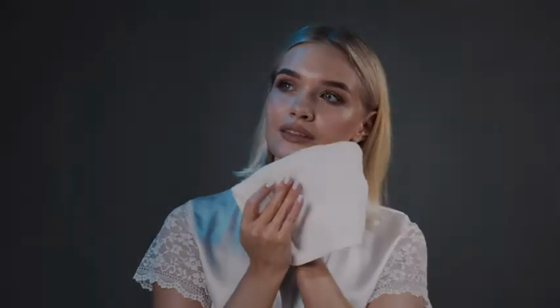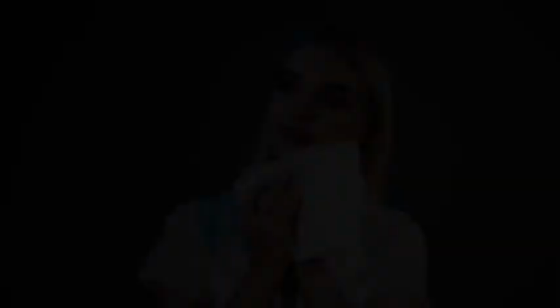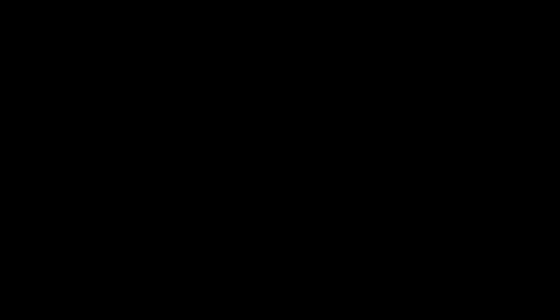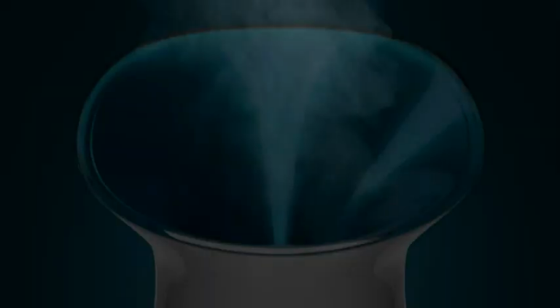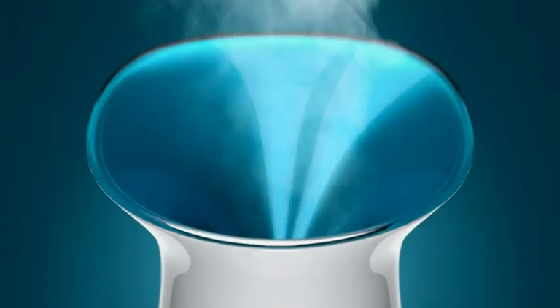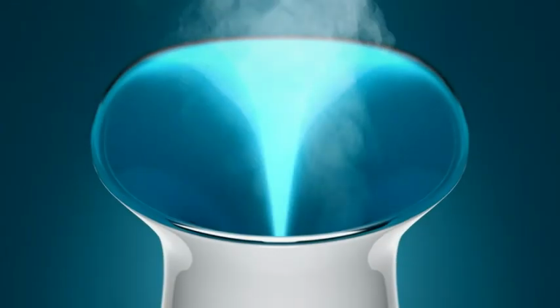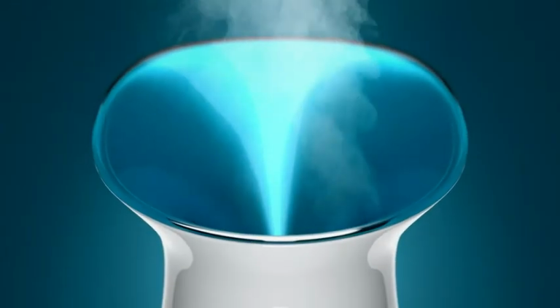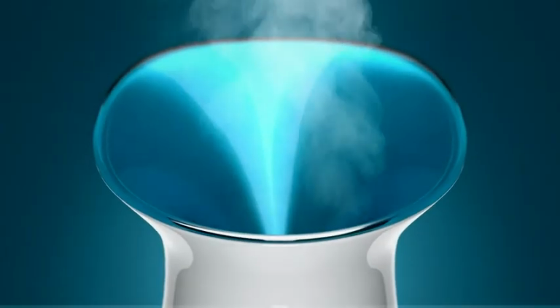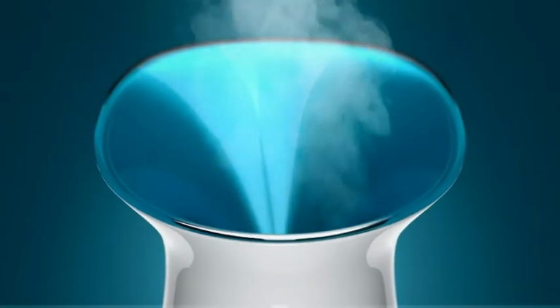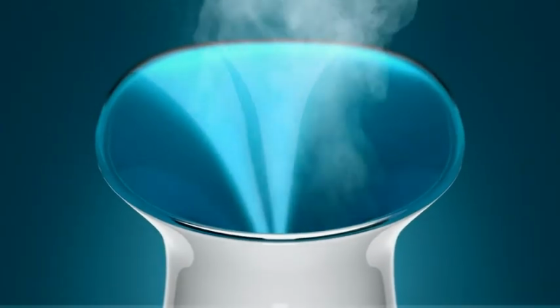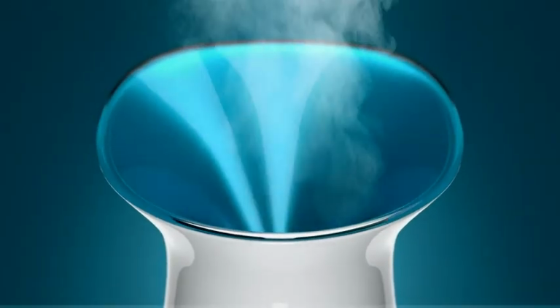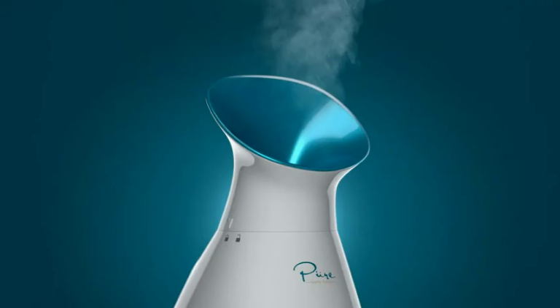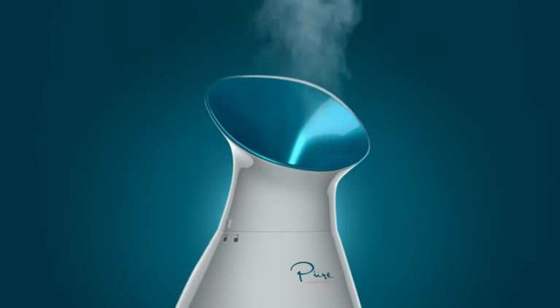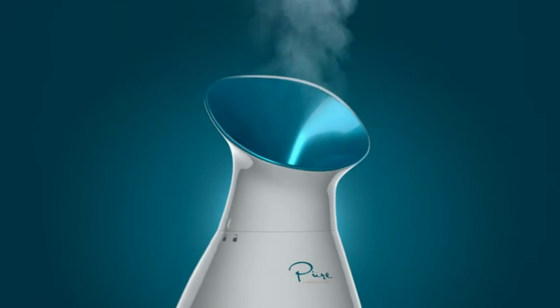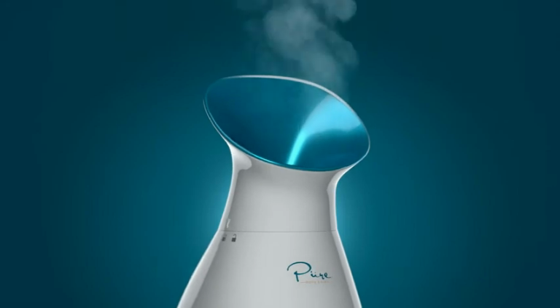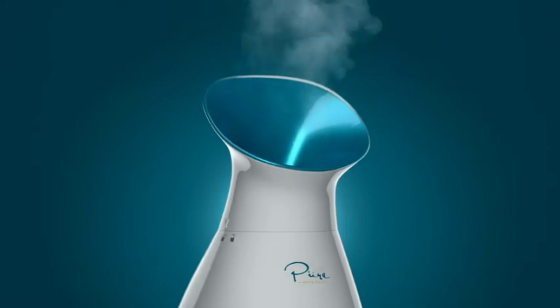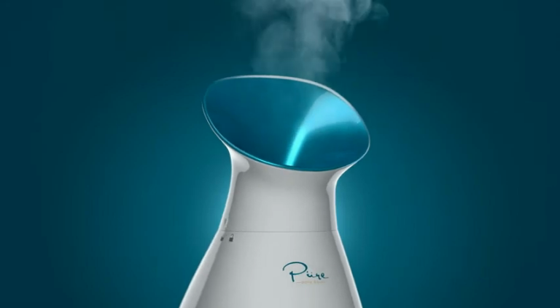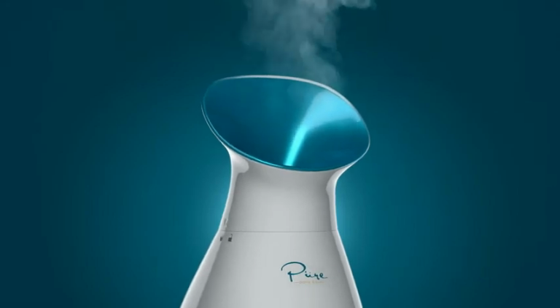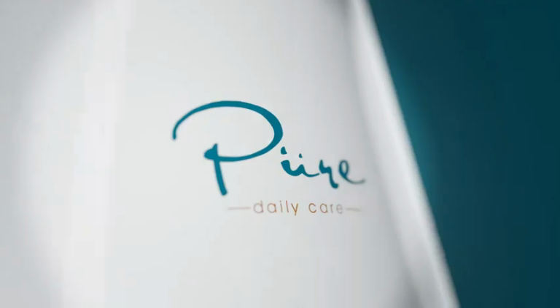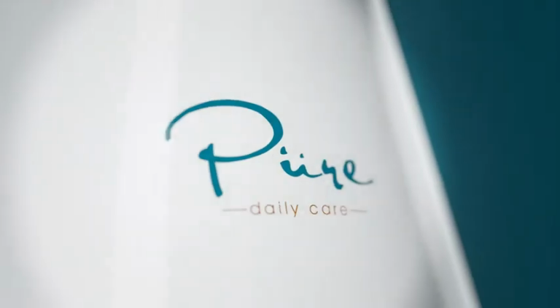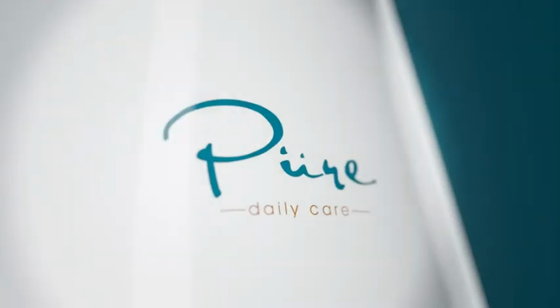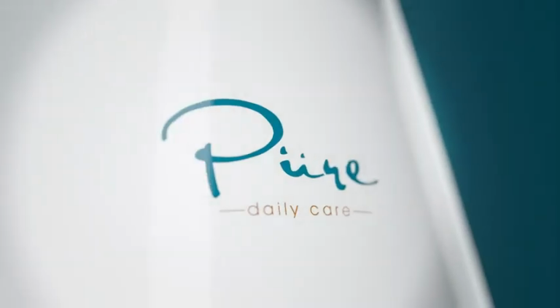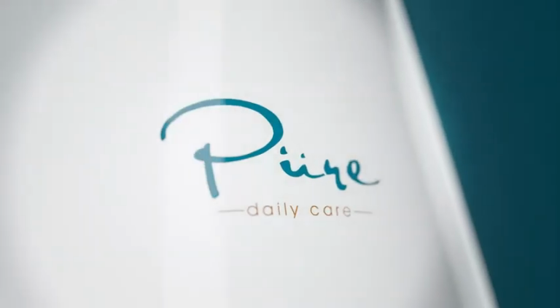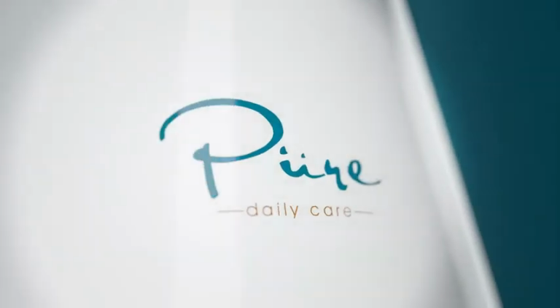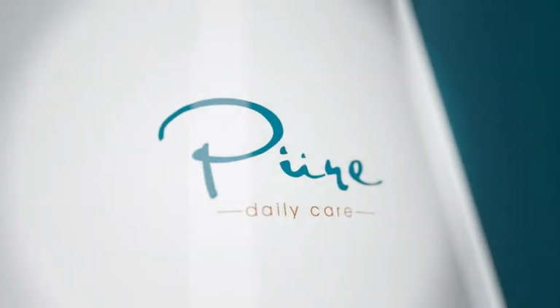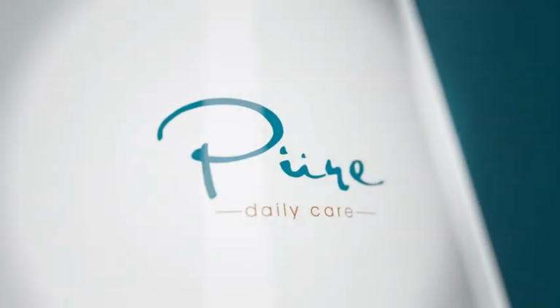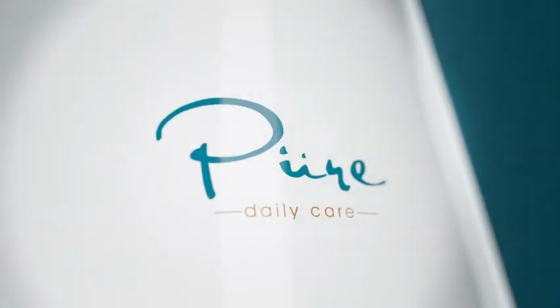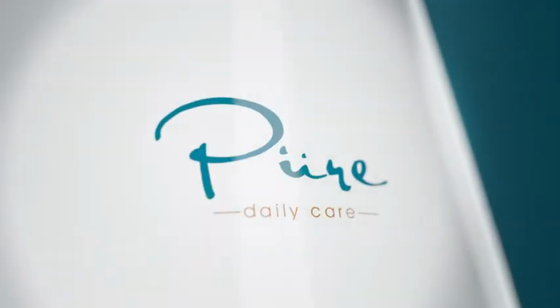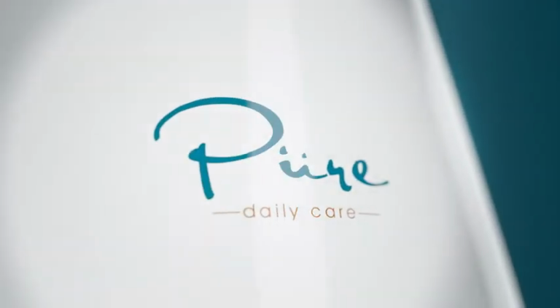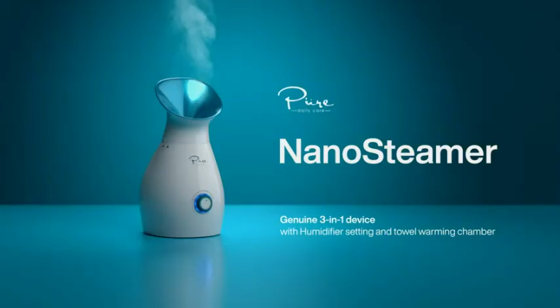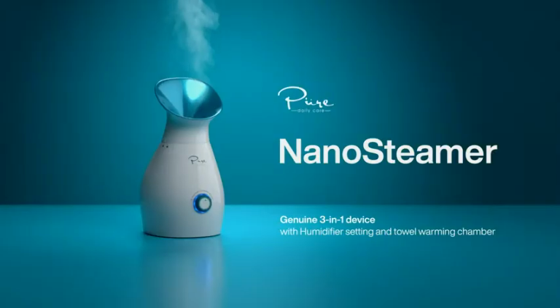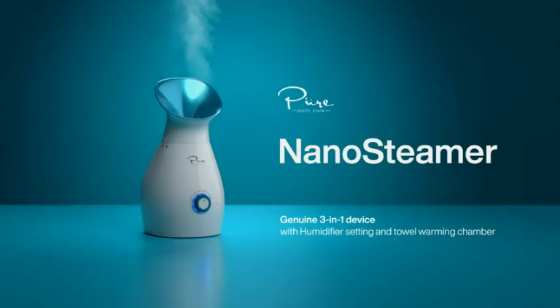The original revolution in natural skin care, NanoSteamer by PureDailyCare.